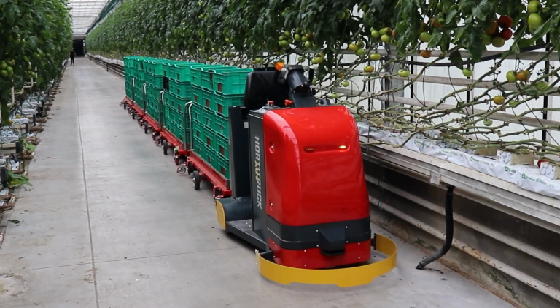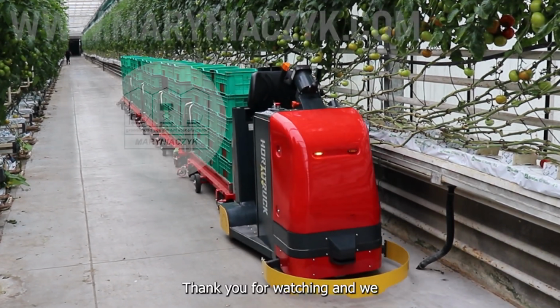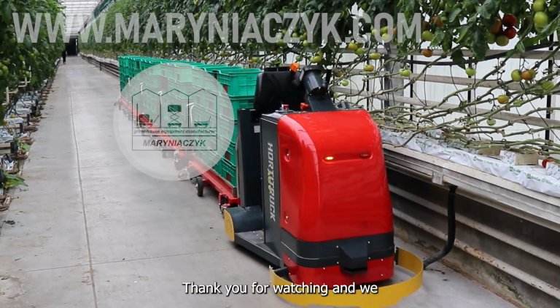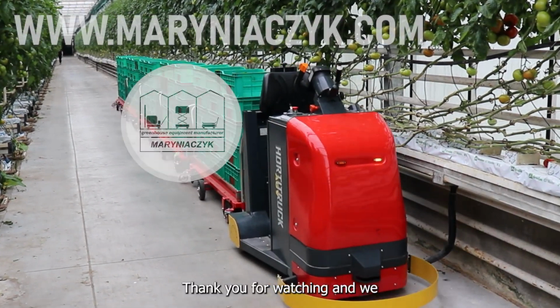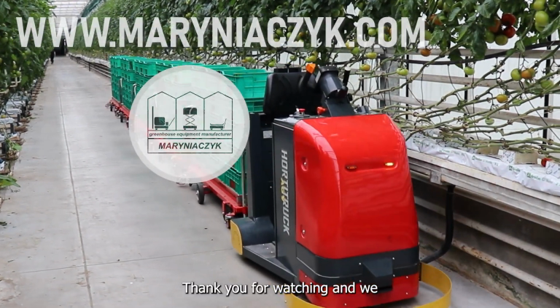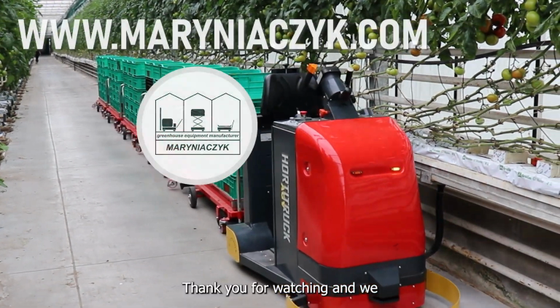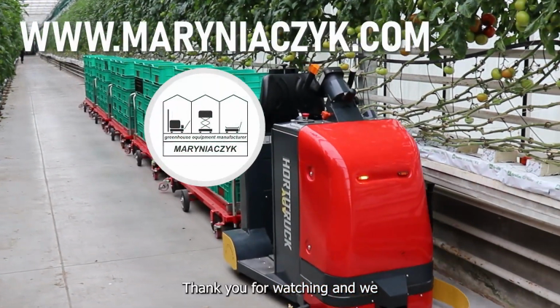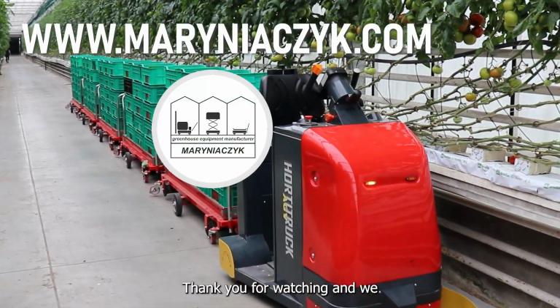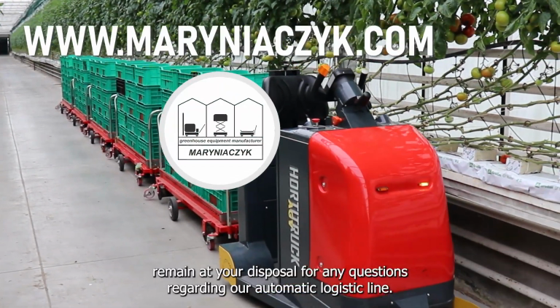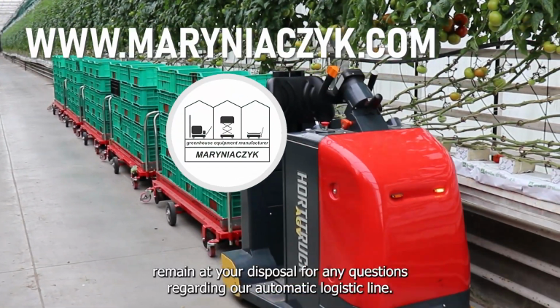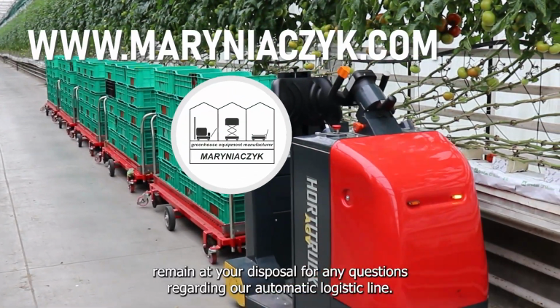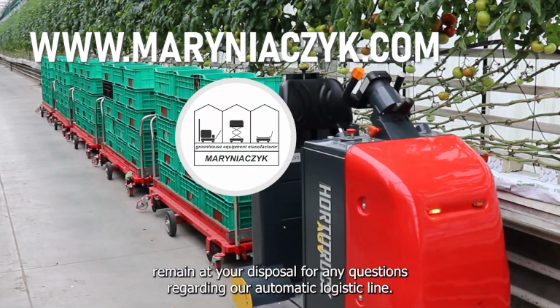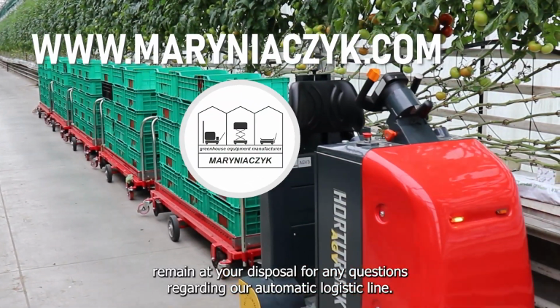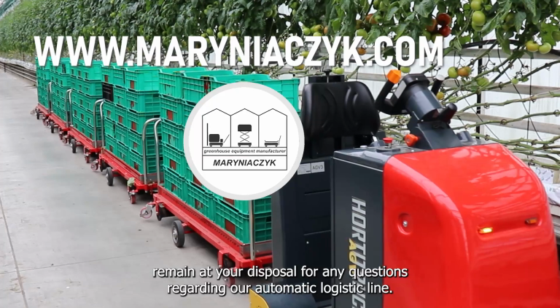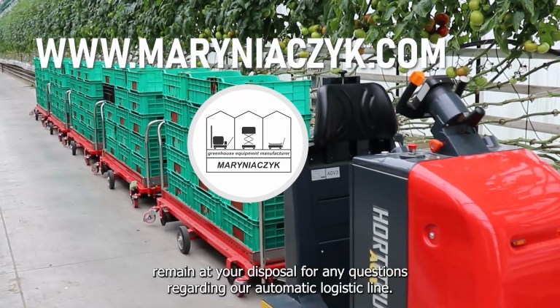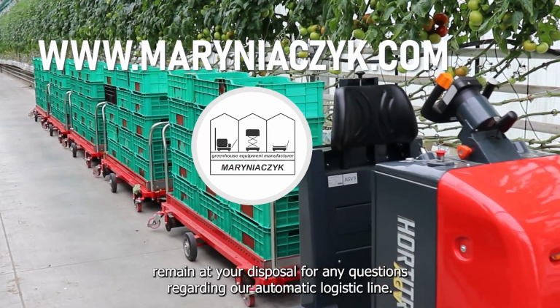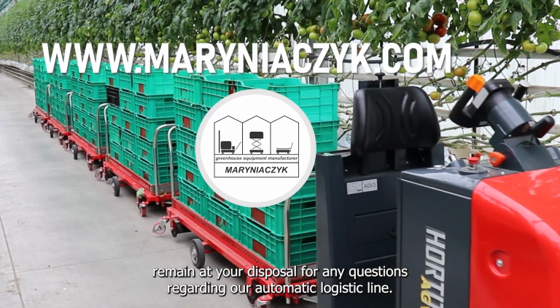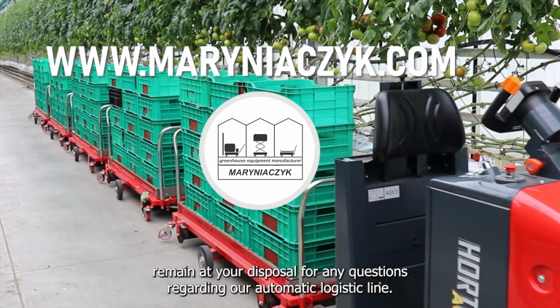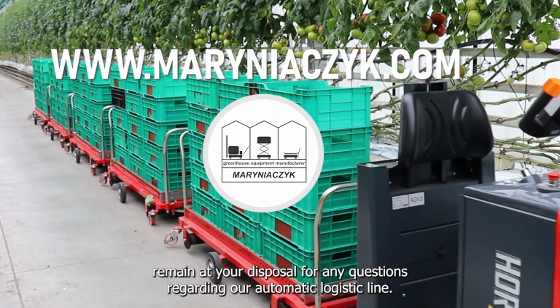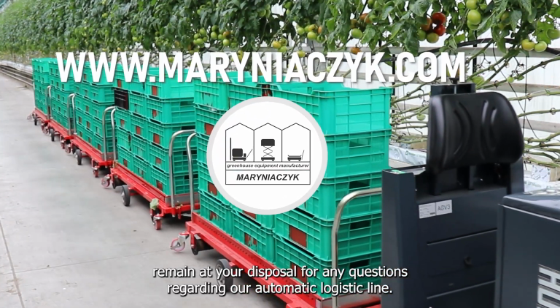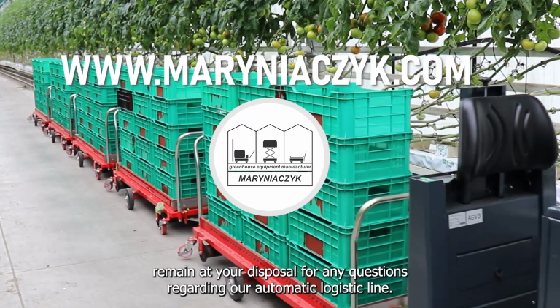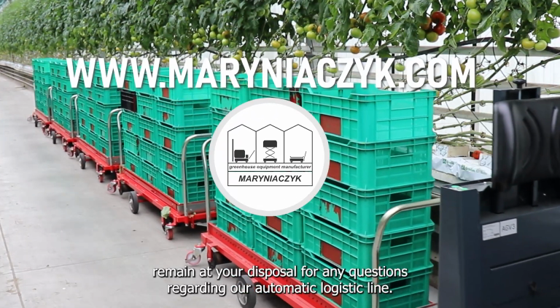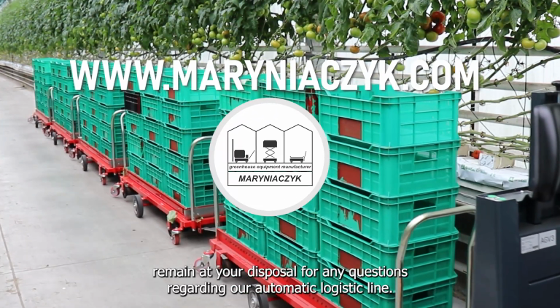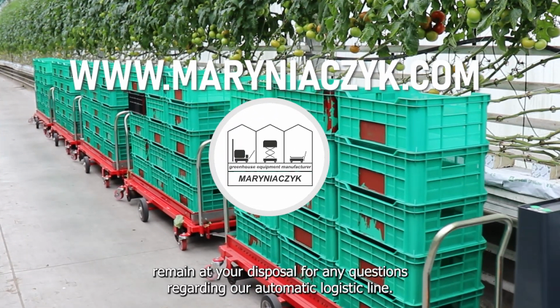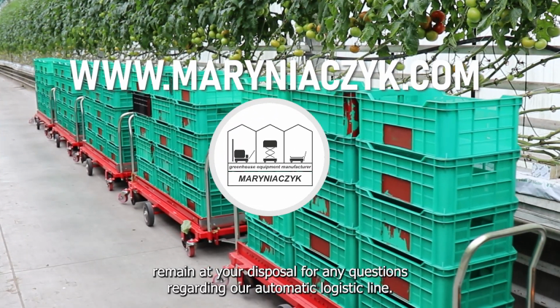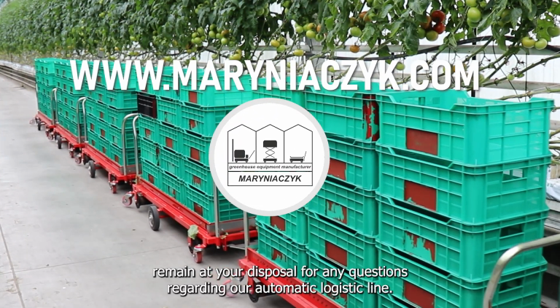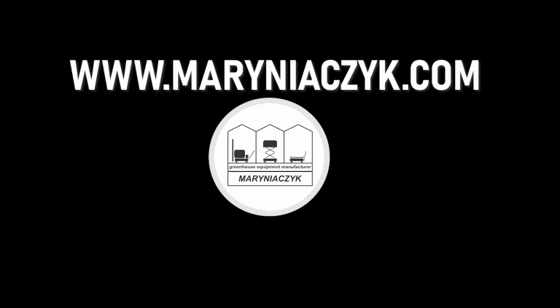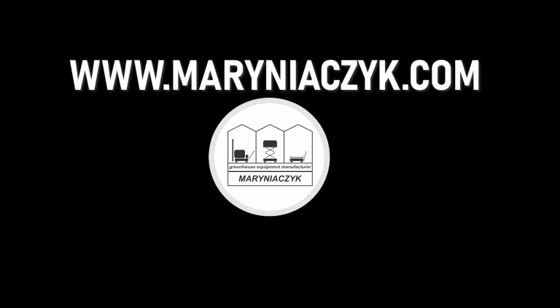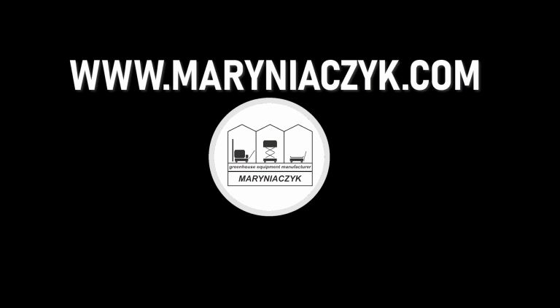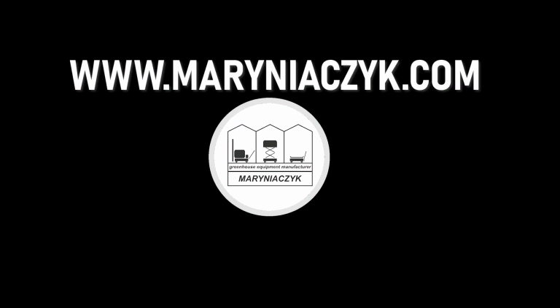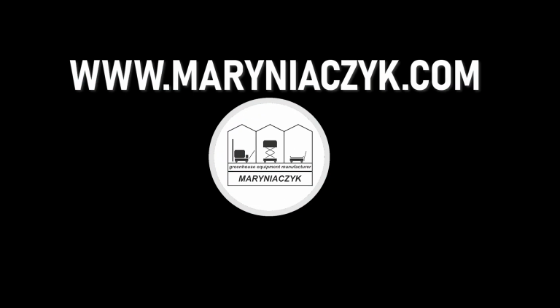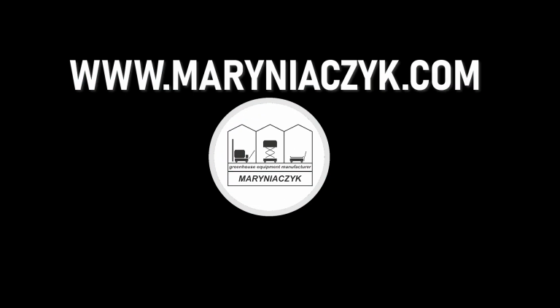Thank you for watching and we remain at your disposal for any questions regarding our automatic logistic line. Thank you.